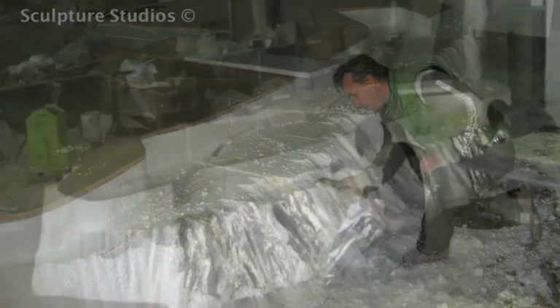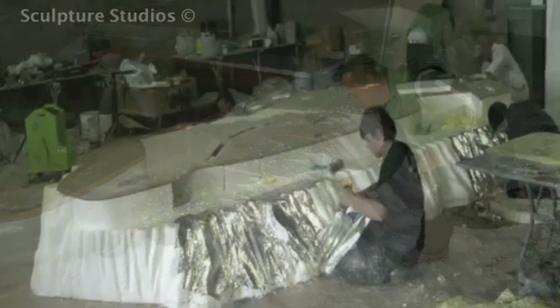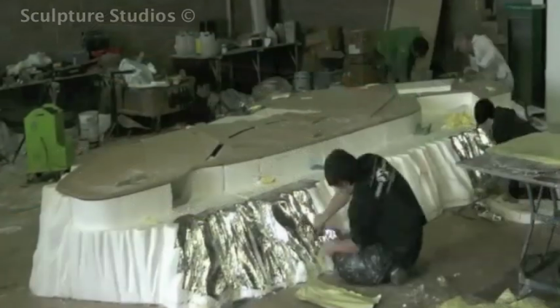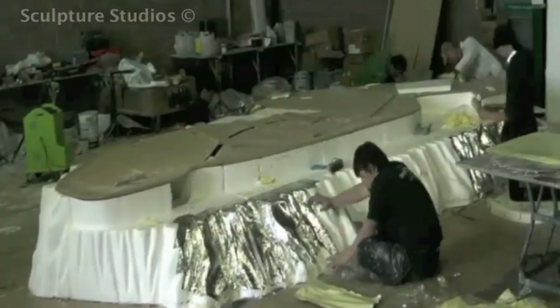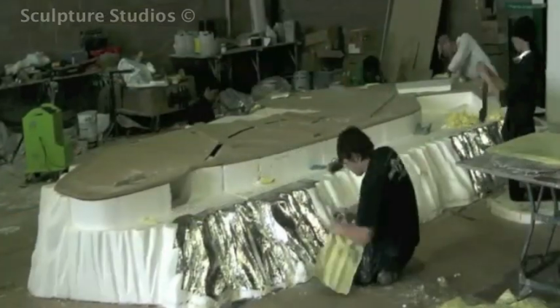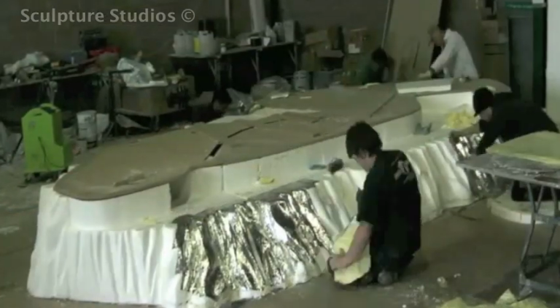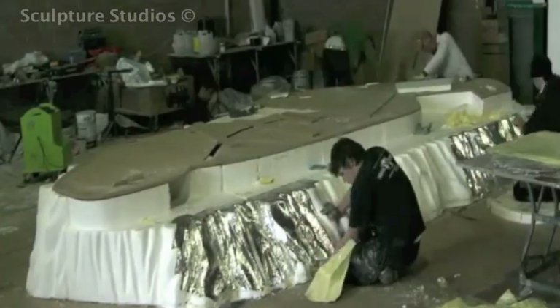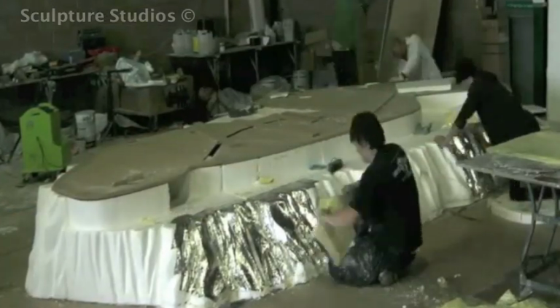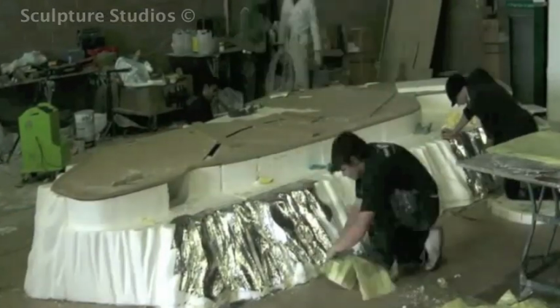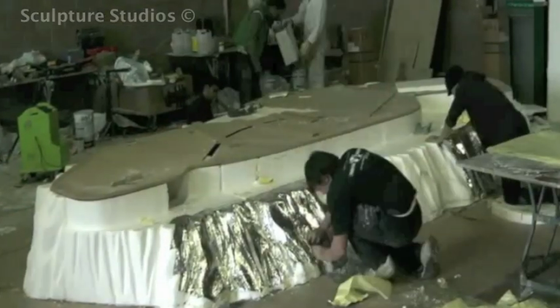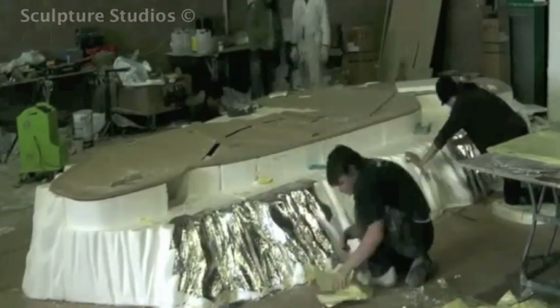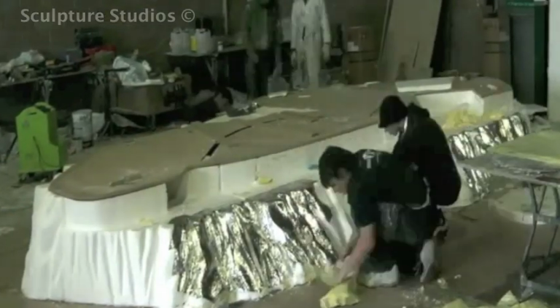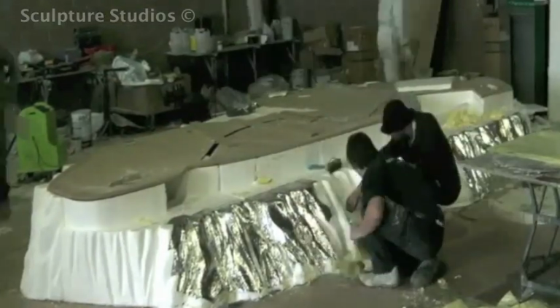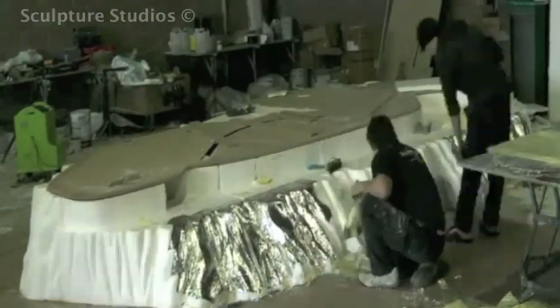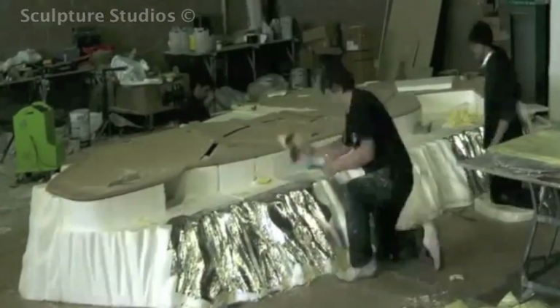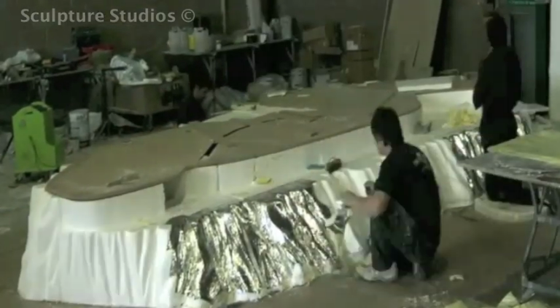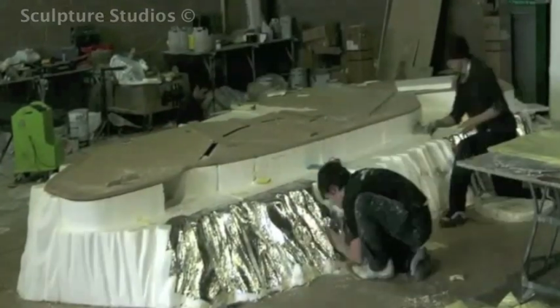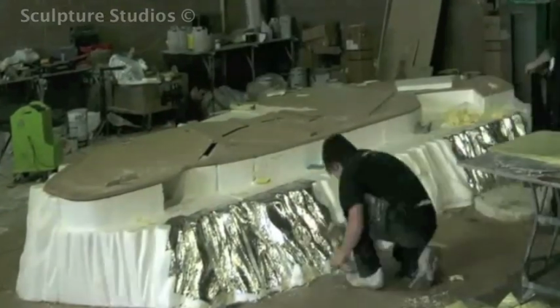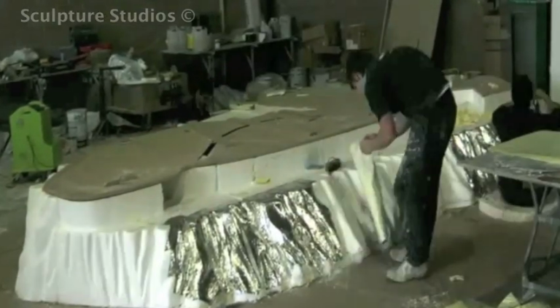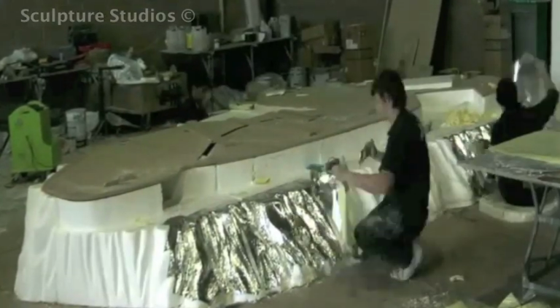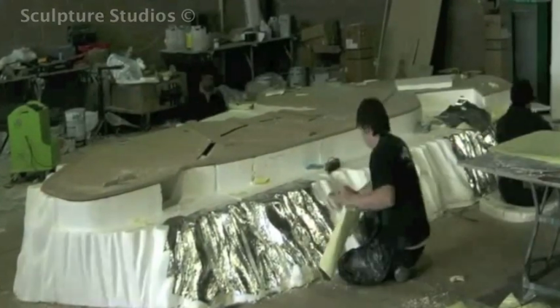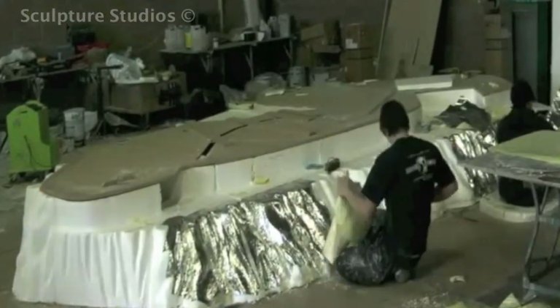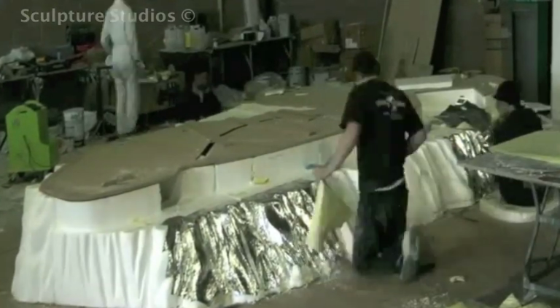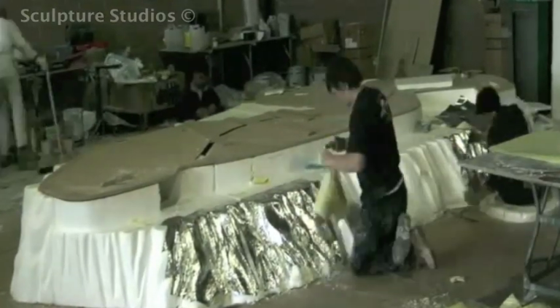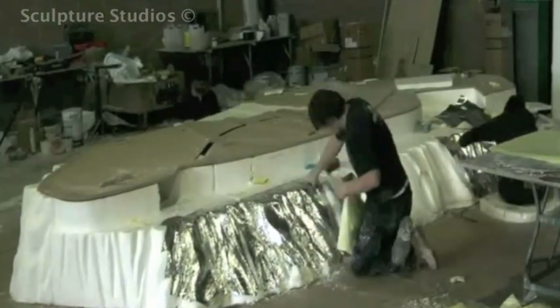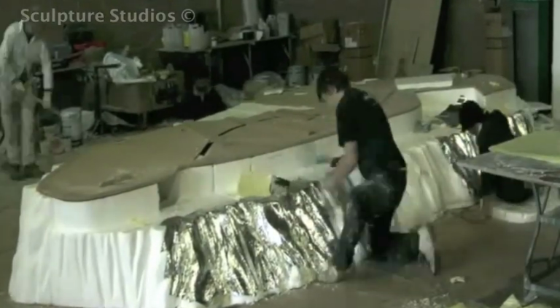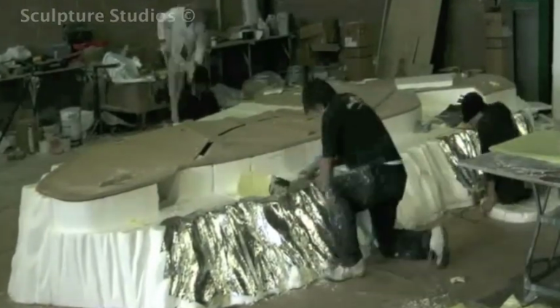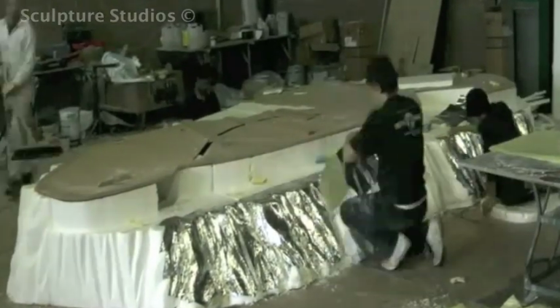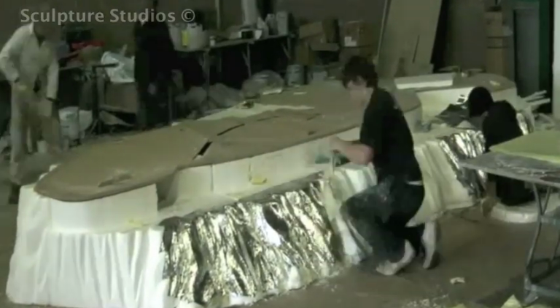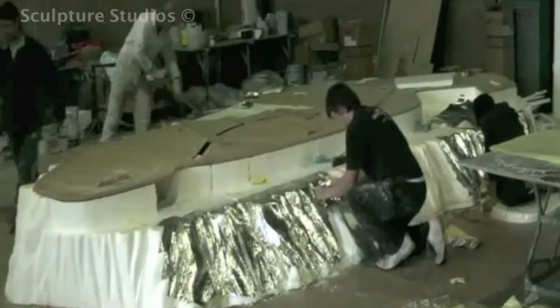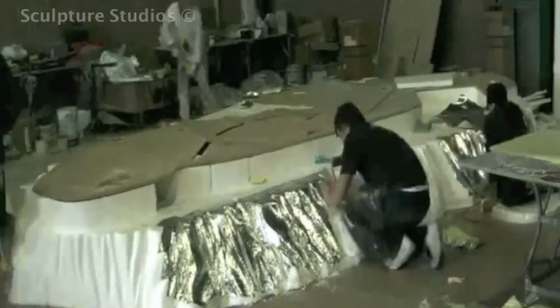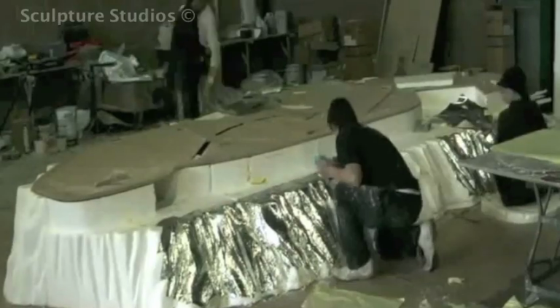Around the edge of the majority of sets there were either brickwork walls or cliff edges, all of which were carved from polystyrene.